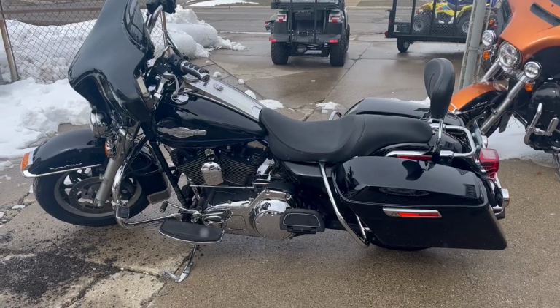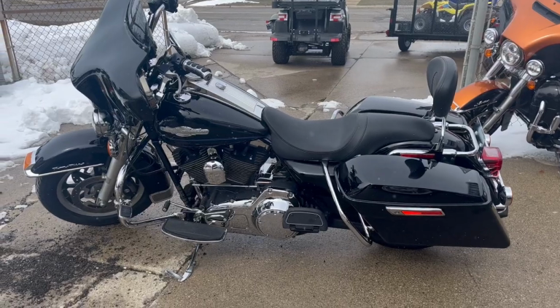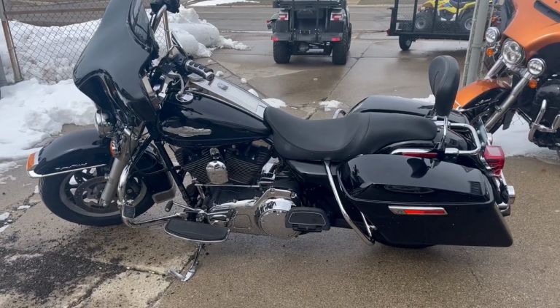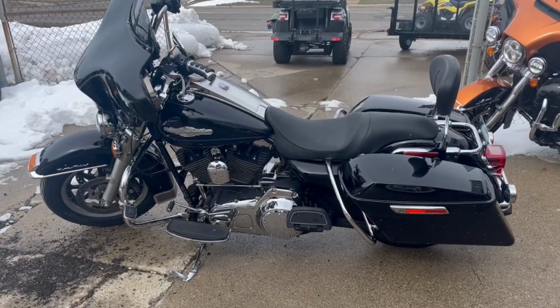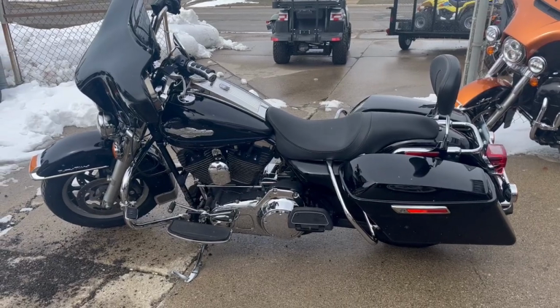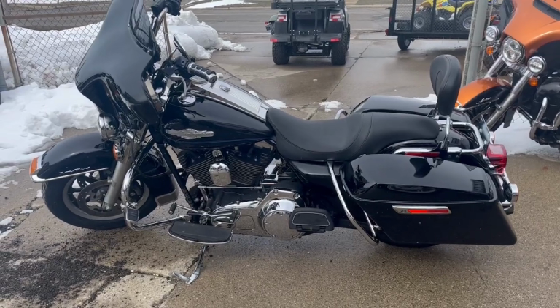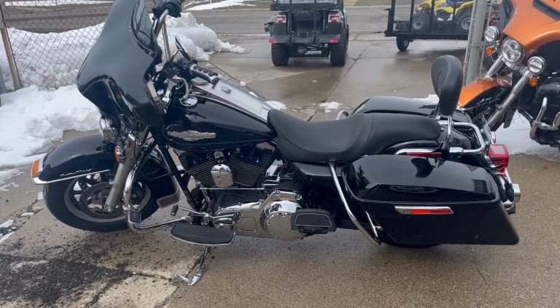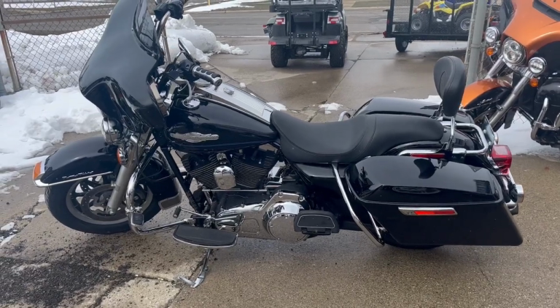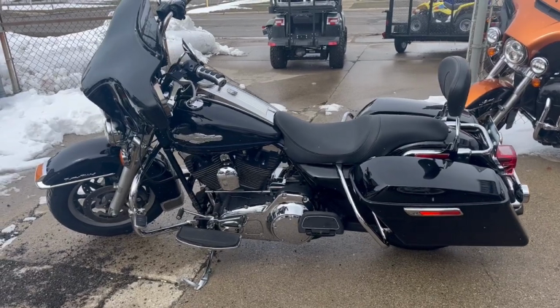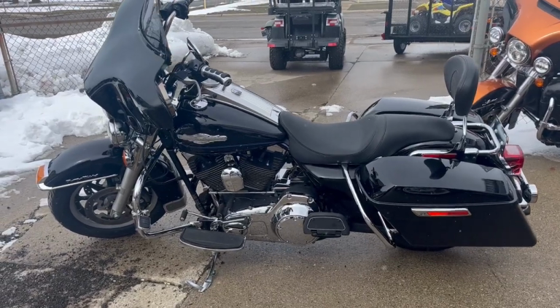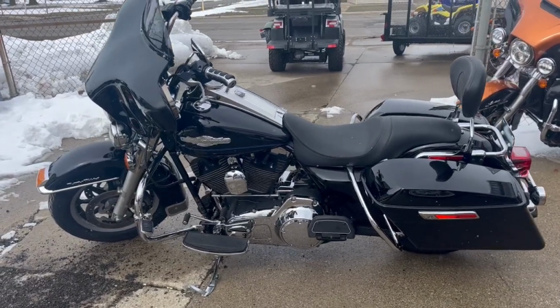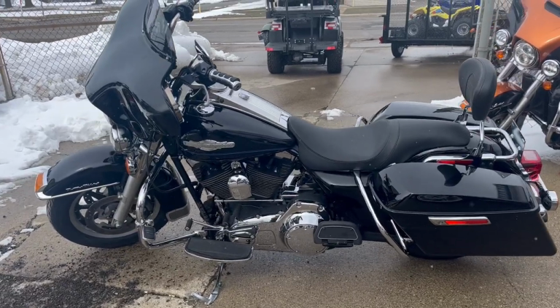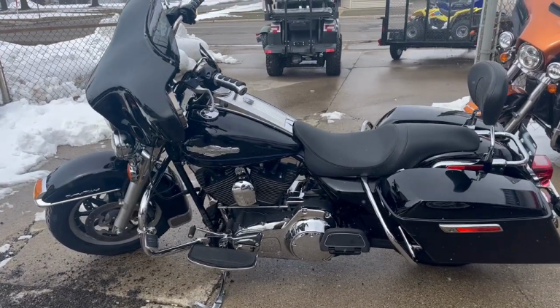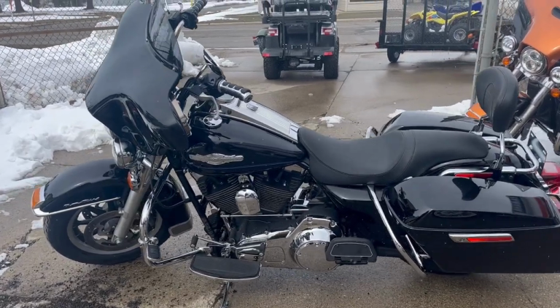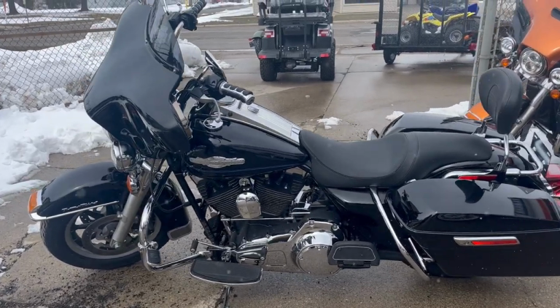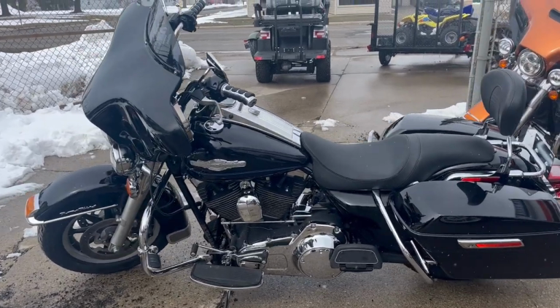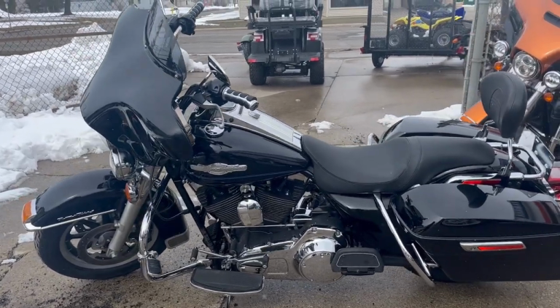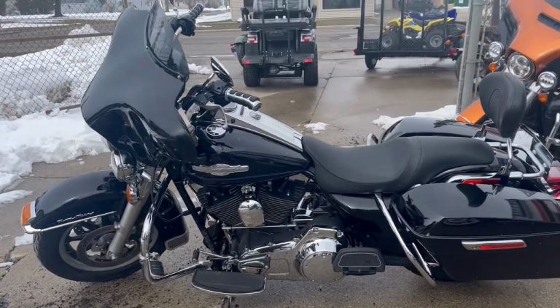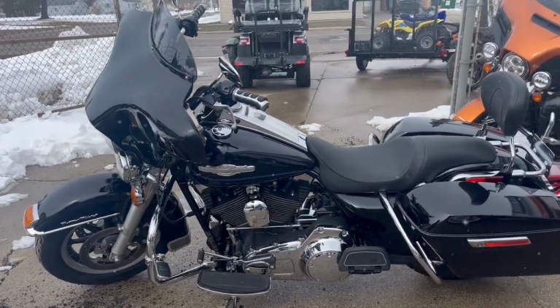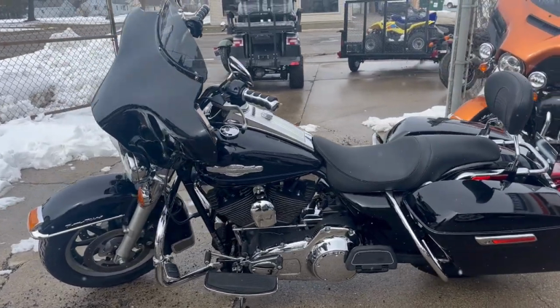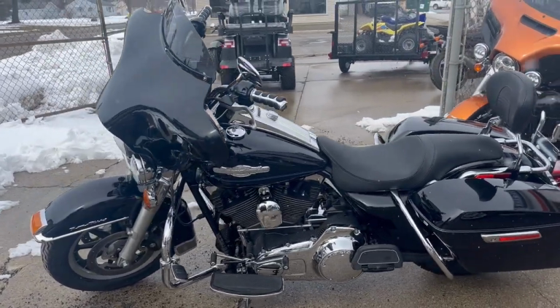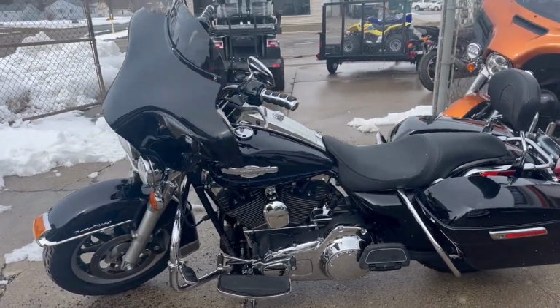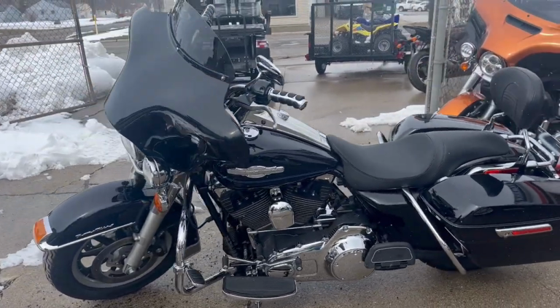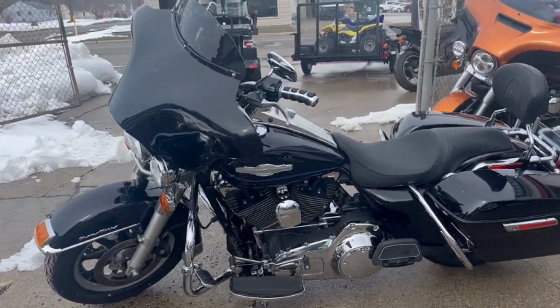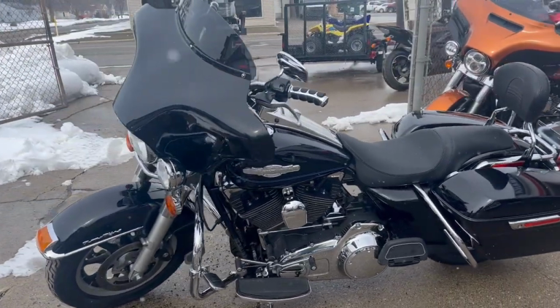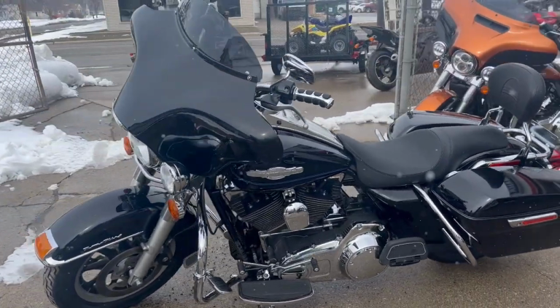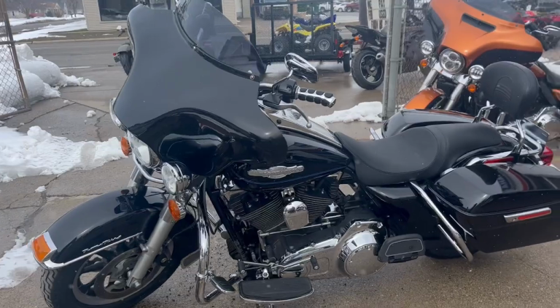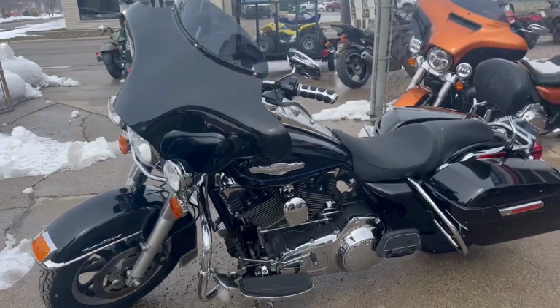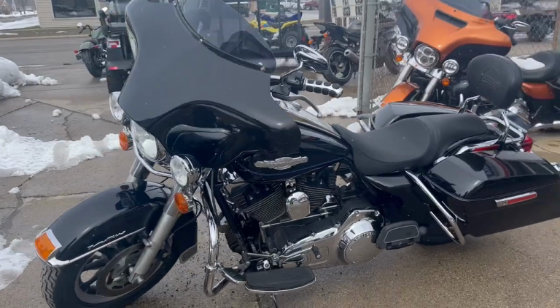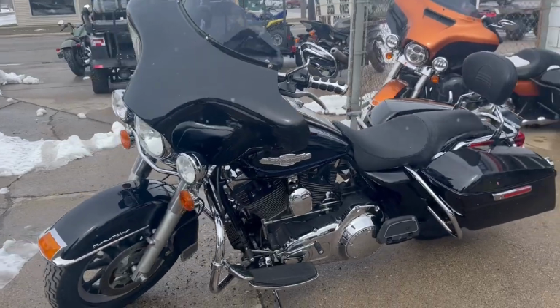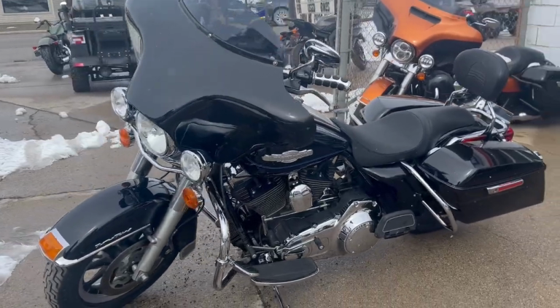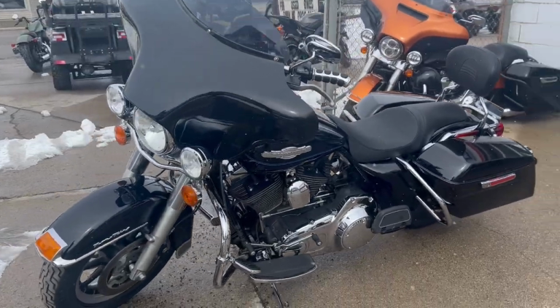Hey guys, approvalpowersports.com here doing some videos on some bikes that just came in. Check this one out — 2008 Road King.